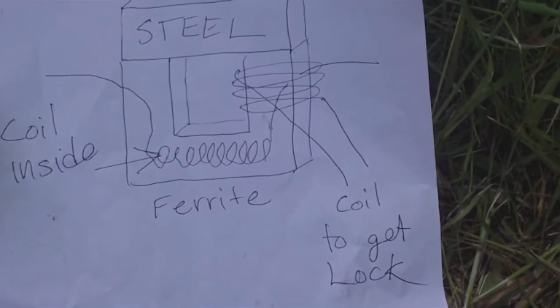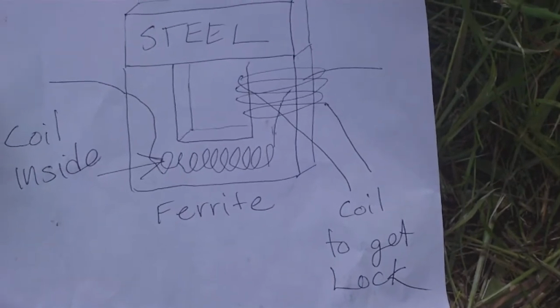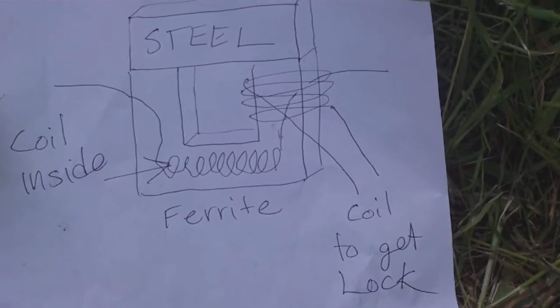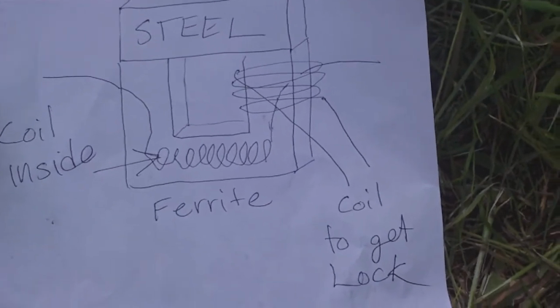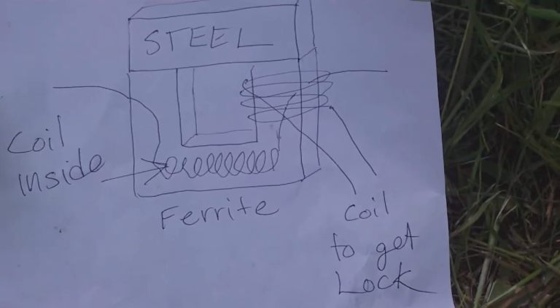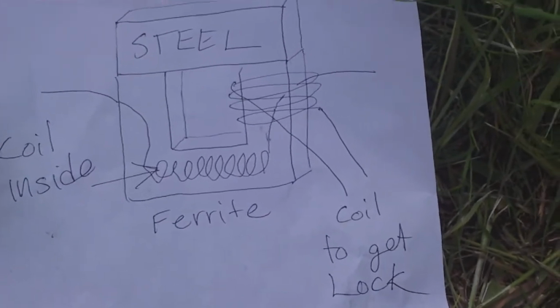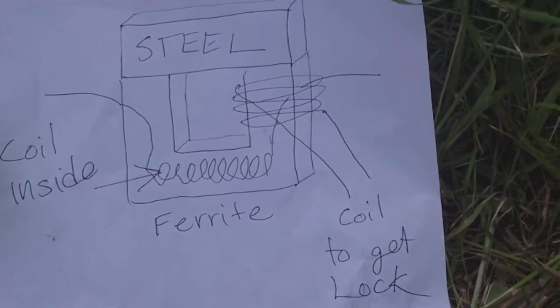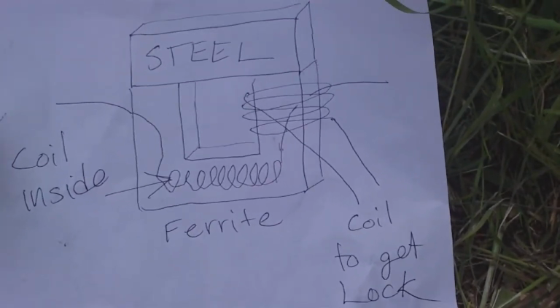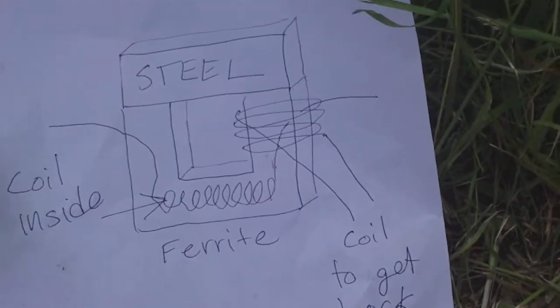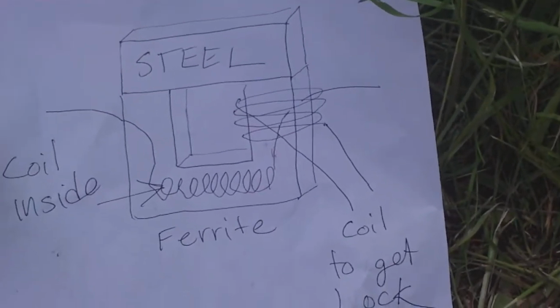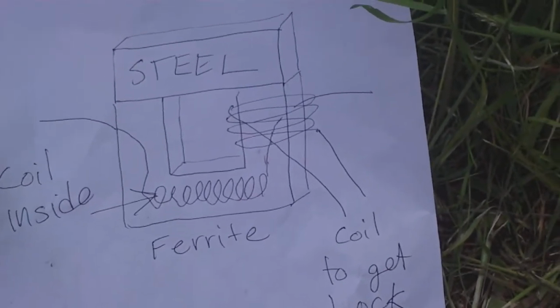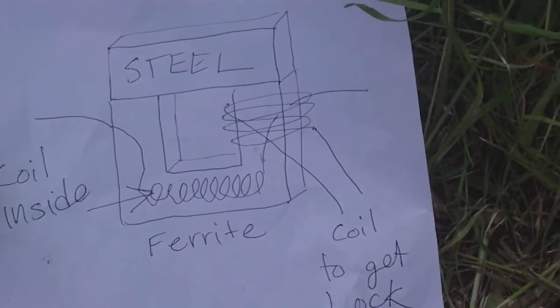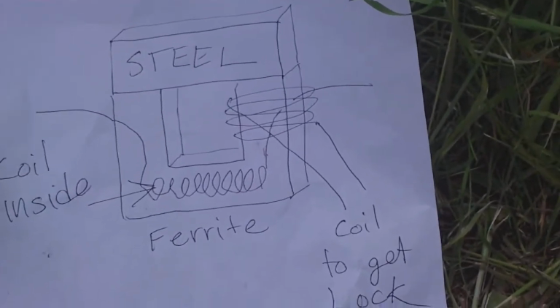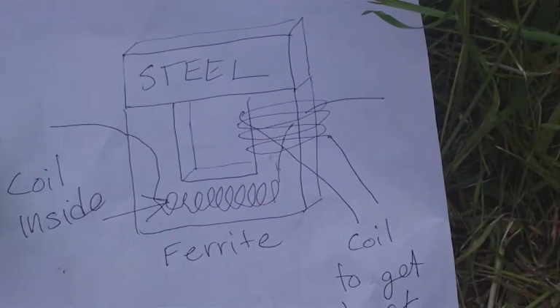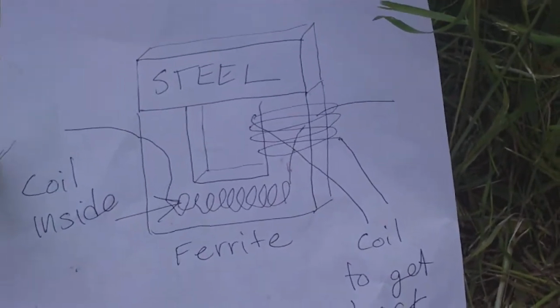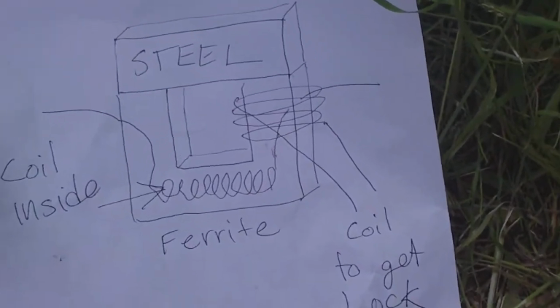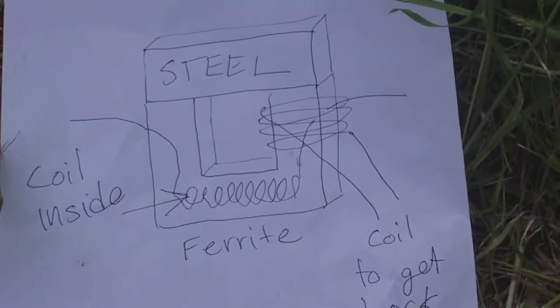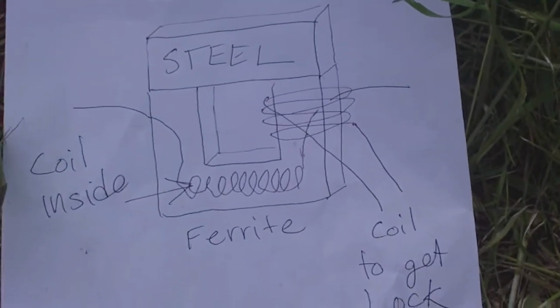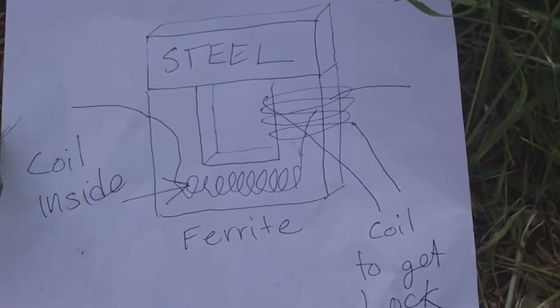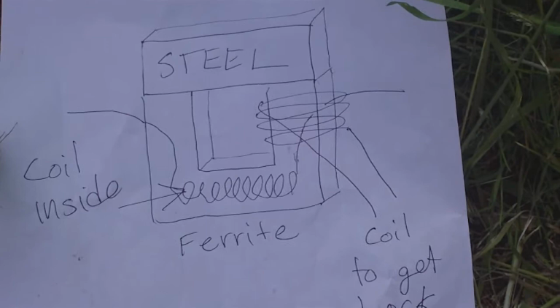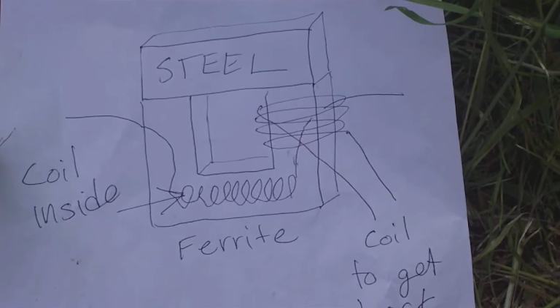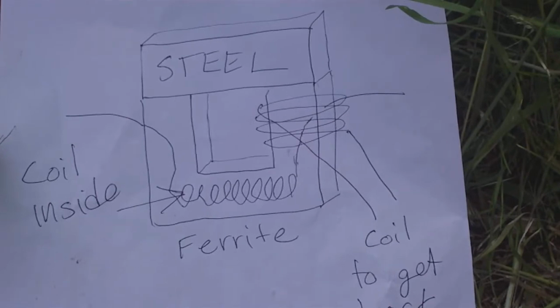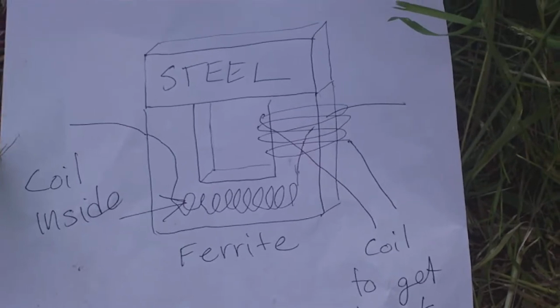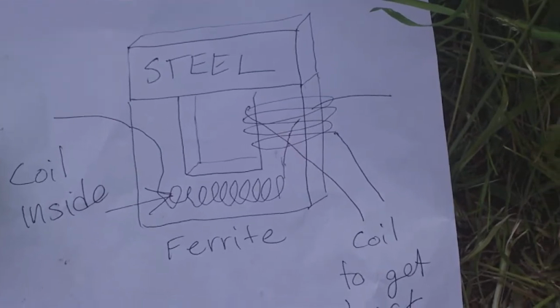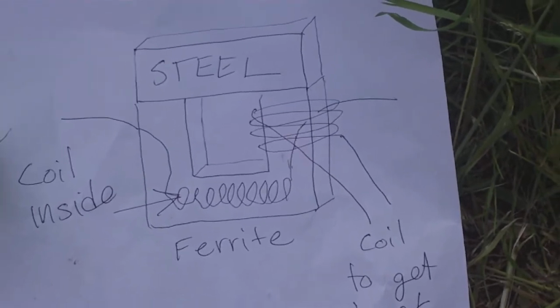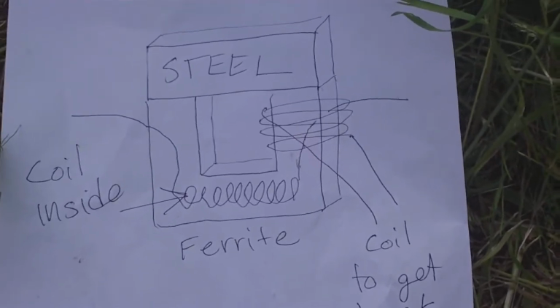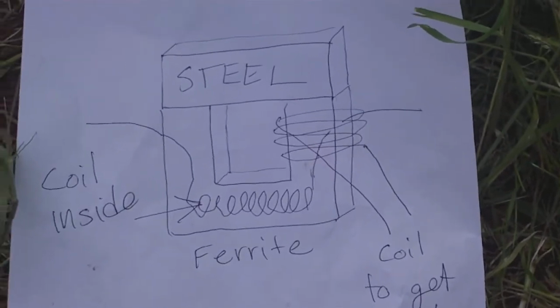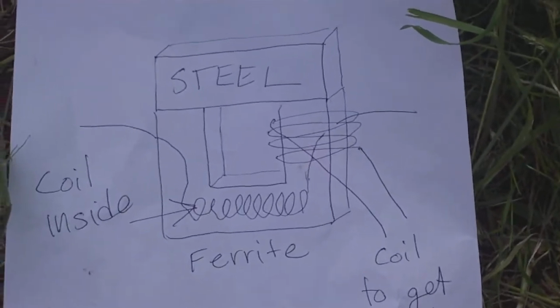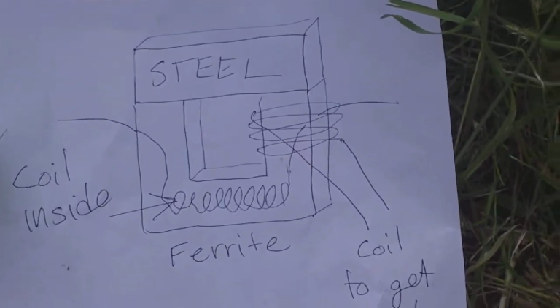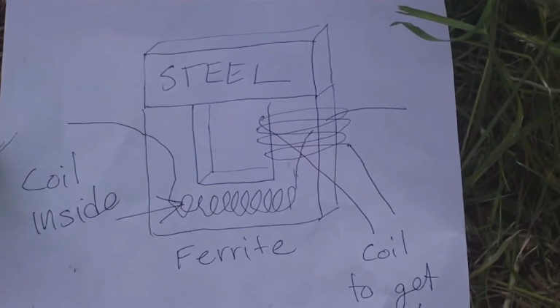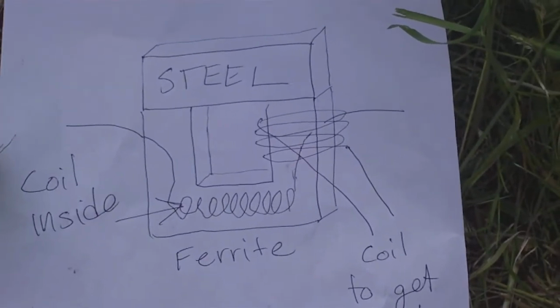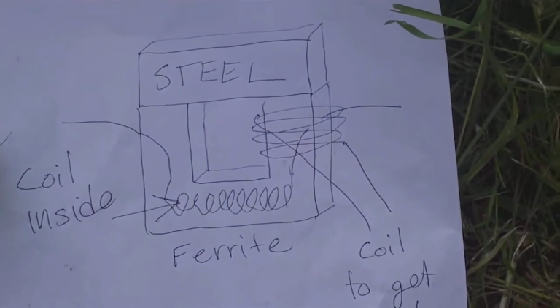I was getting very, very low voltage out of a very crude model that I had made.